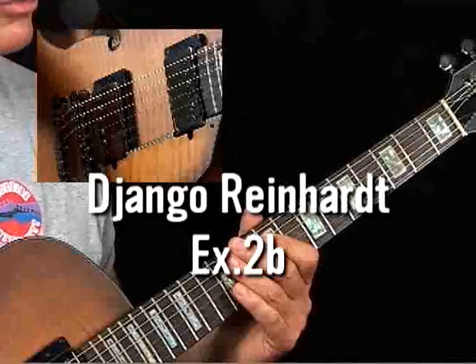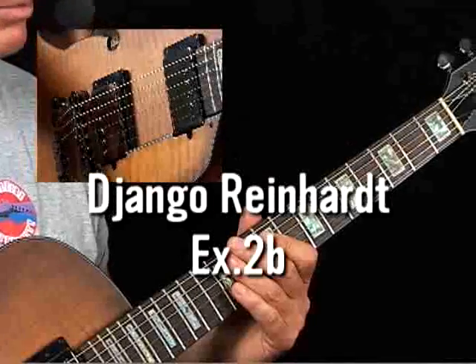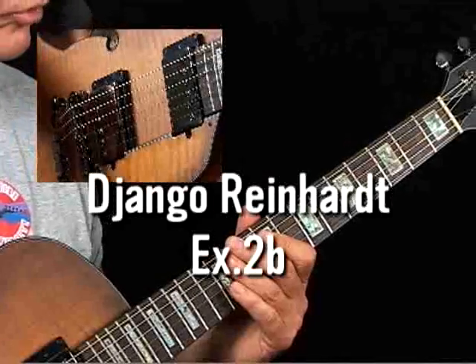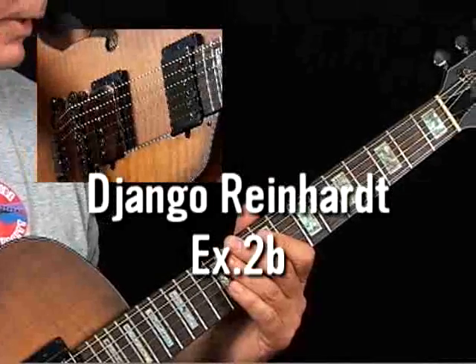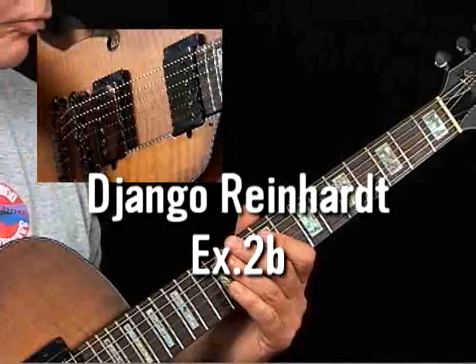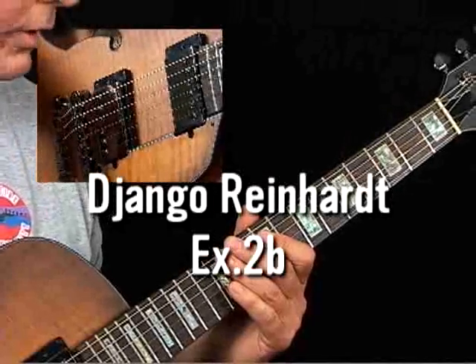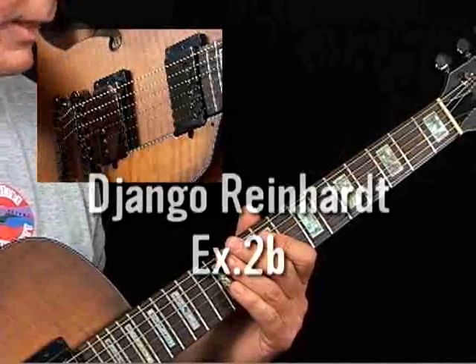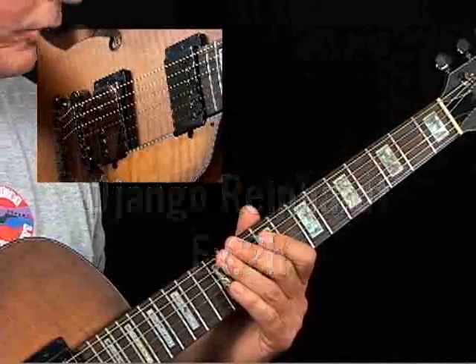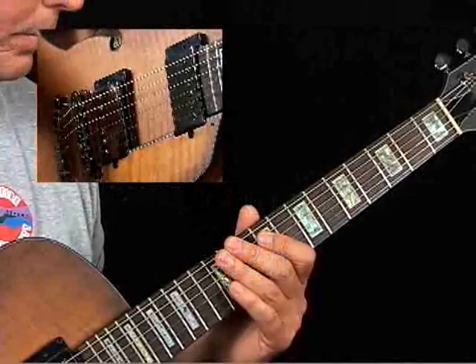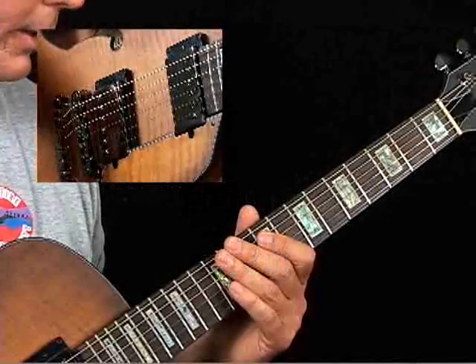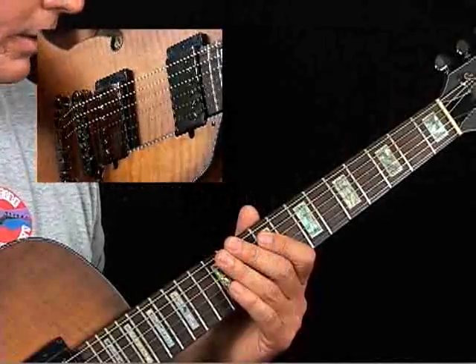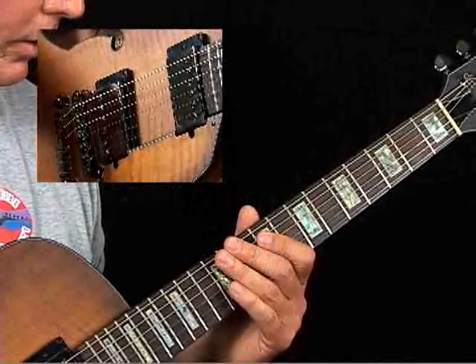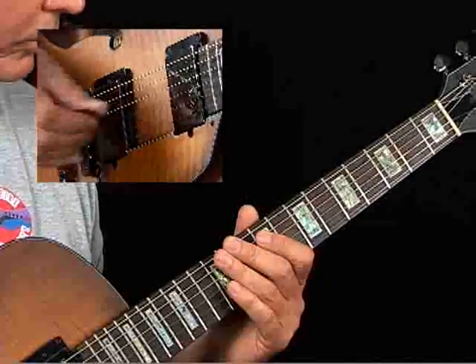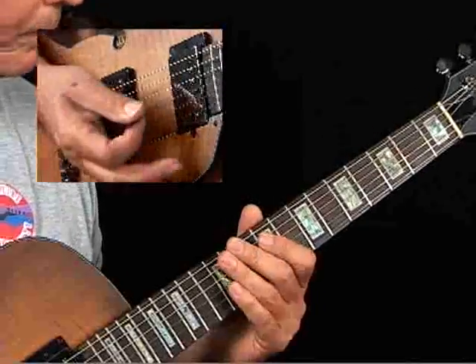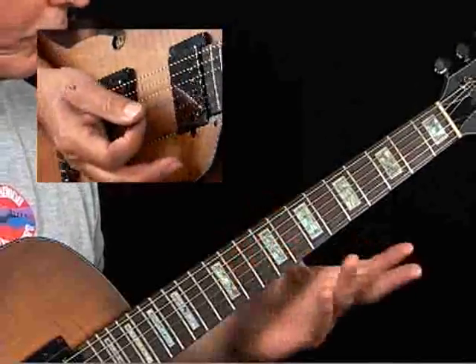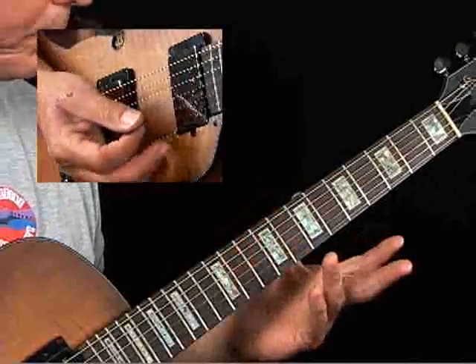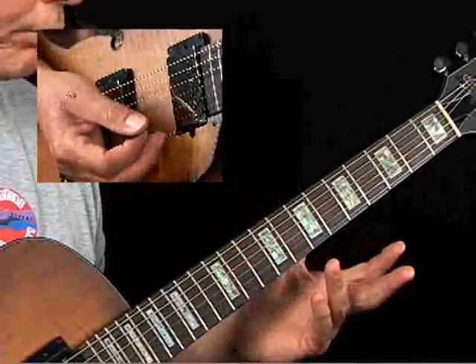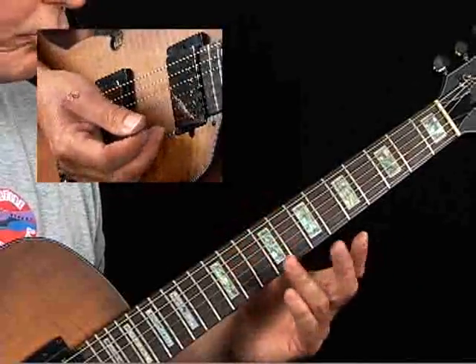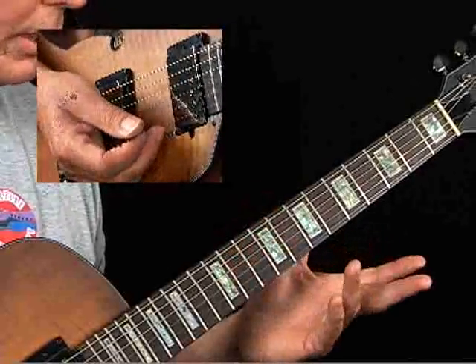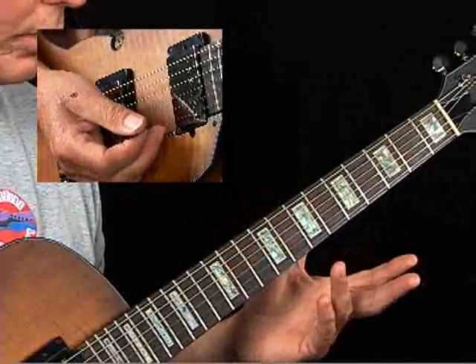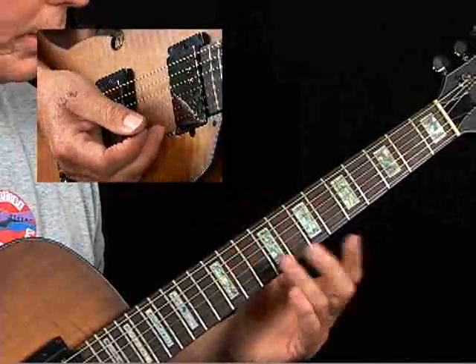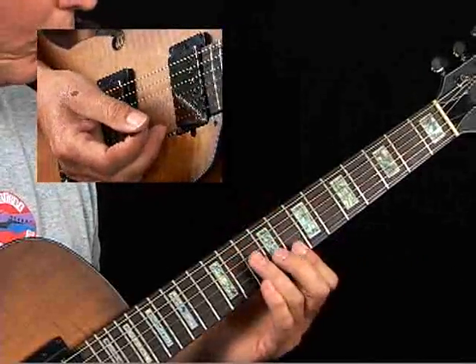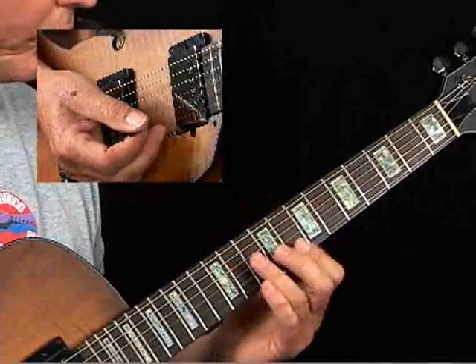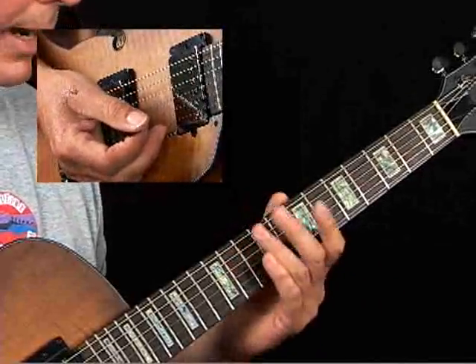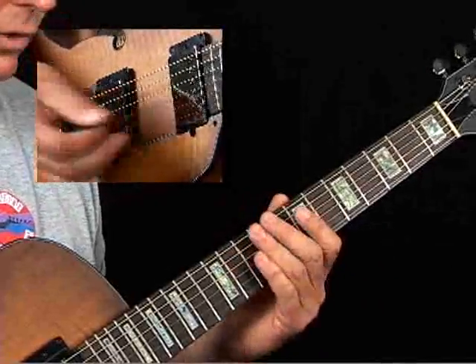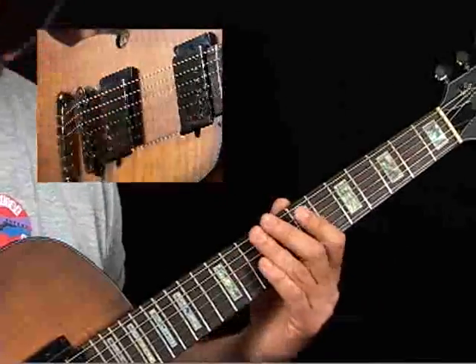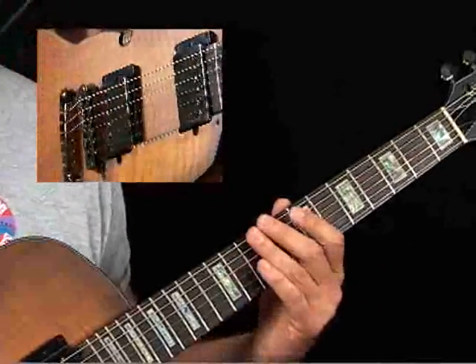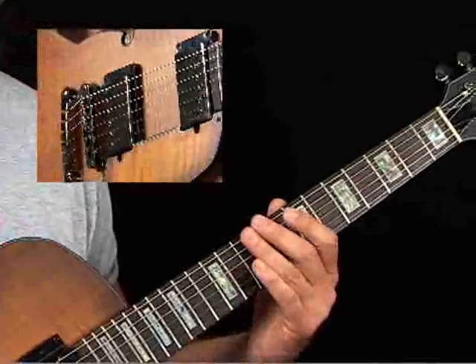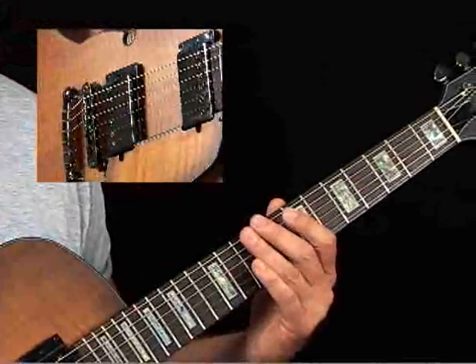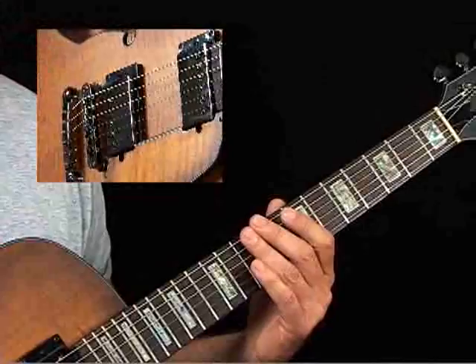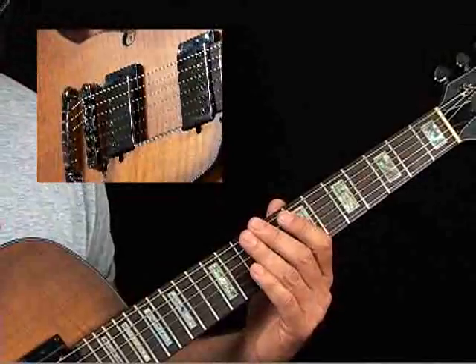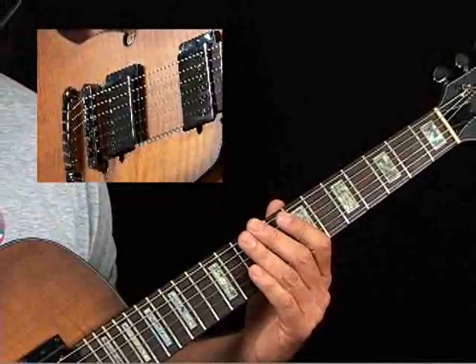Example 2B is really easier to play than it looks. You're just going to be approaching each note in a chord from a half step below. I'll demonstrate, then I'll break it down.